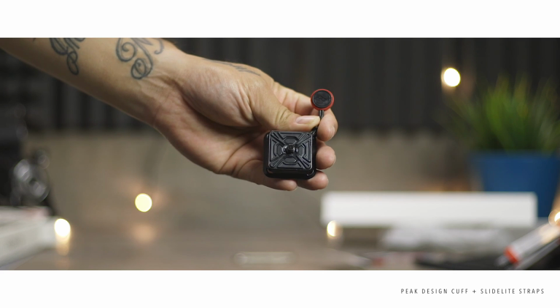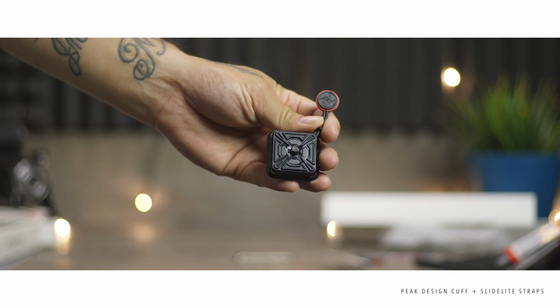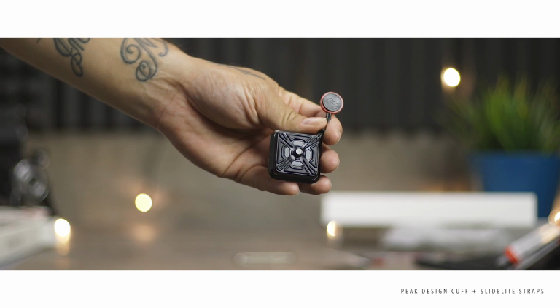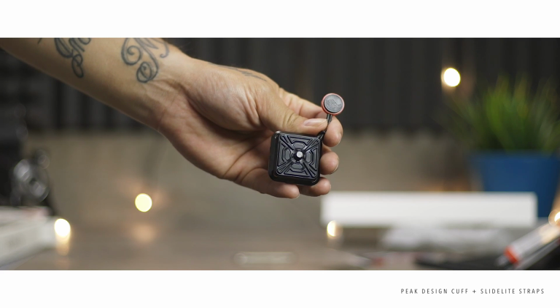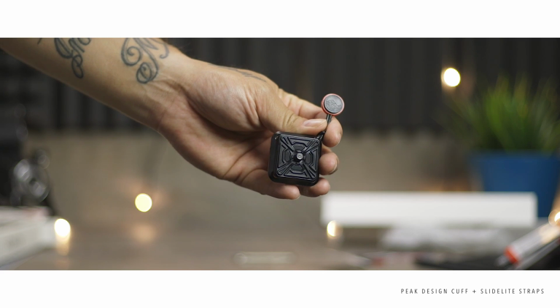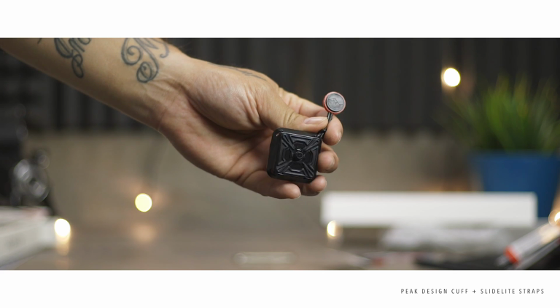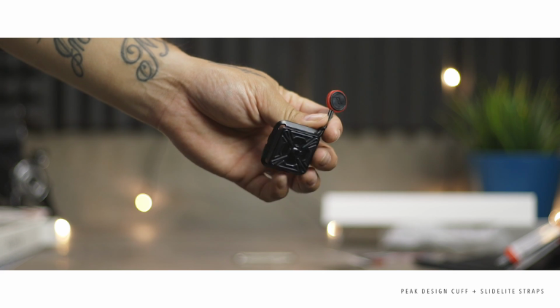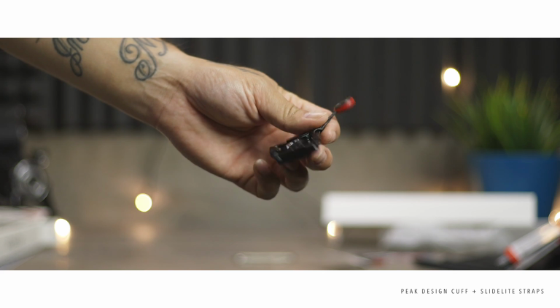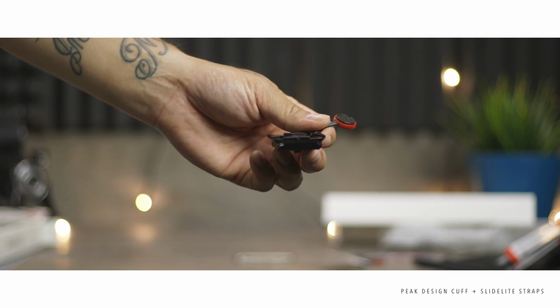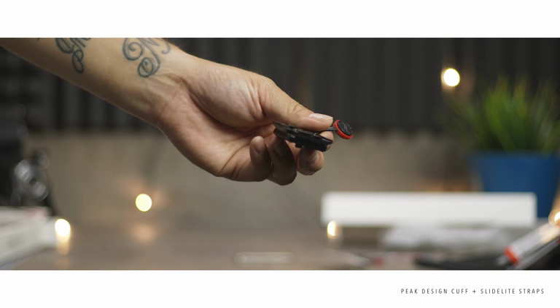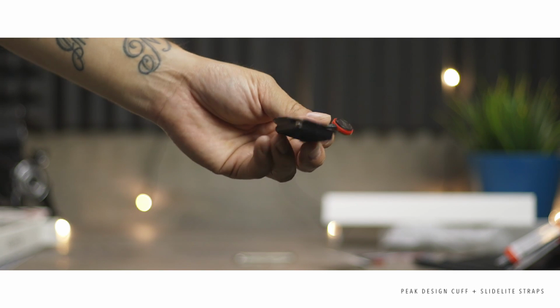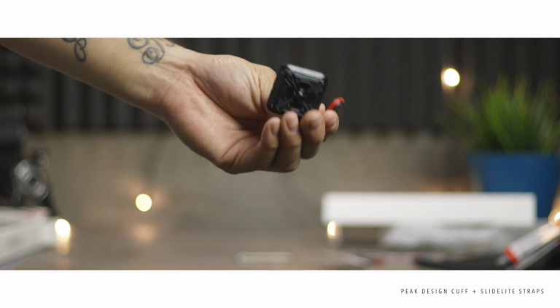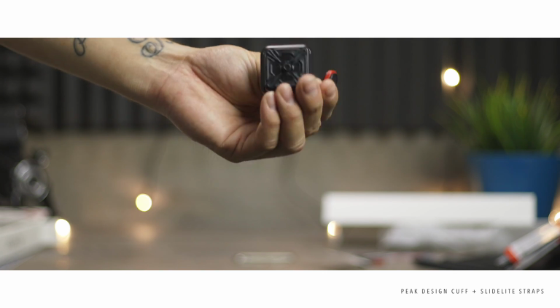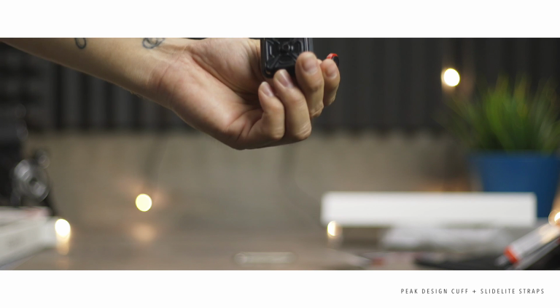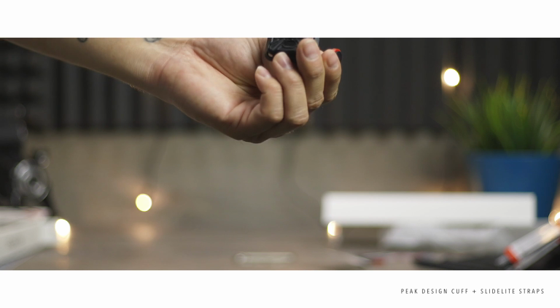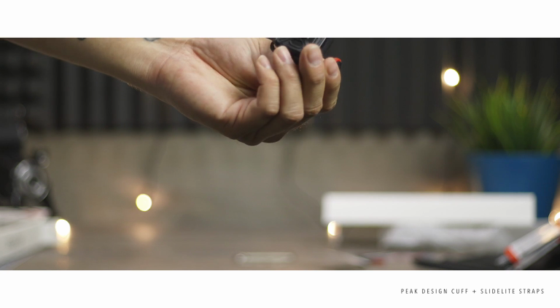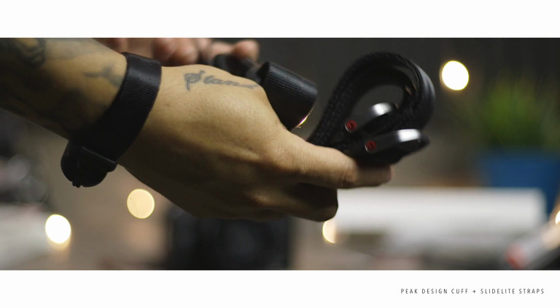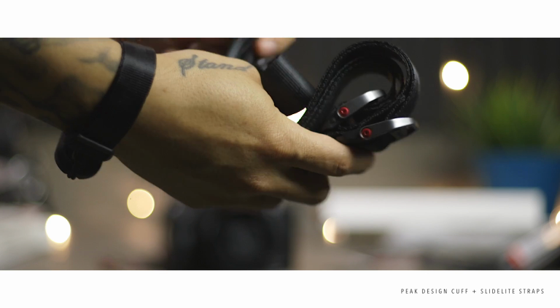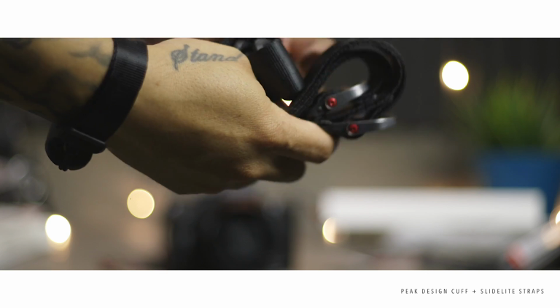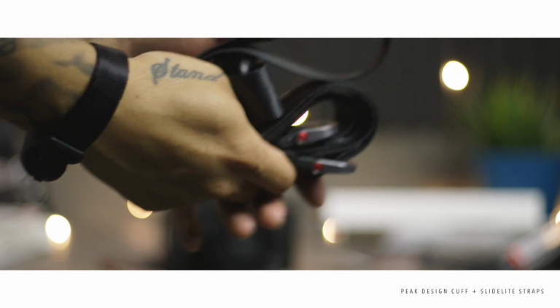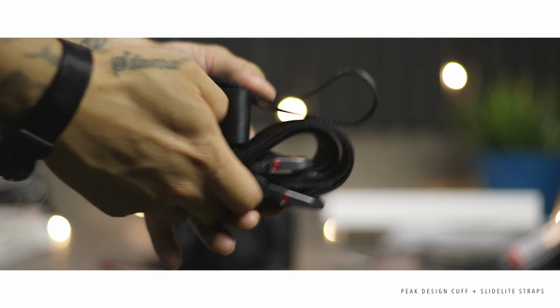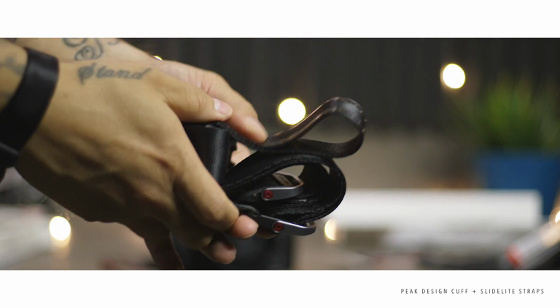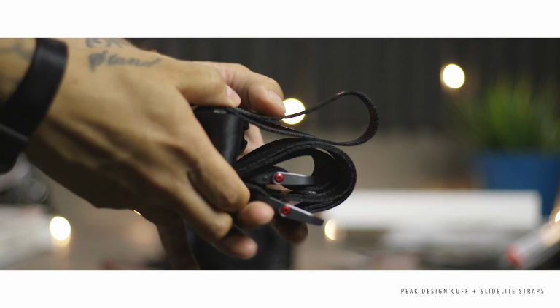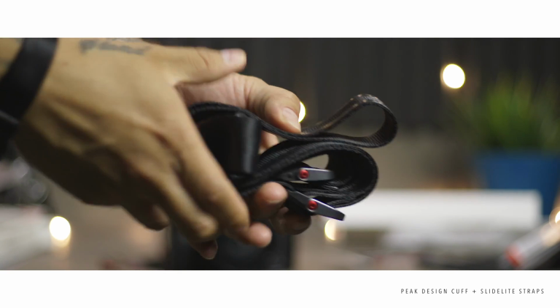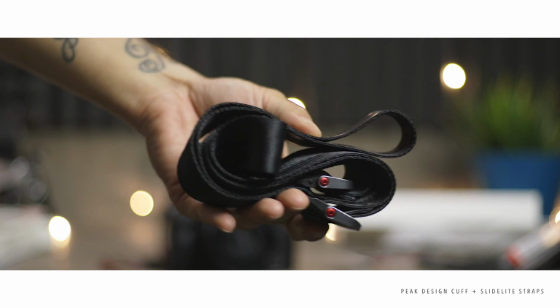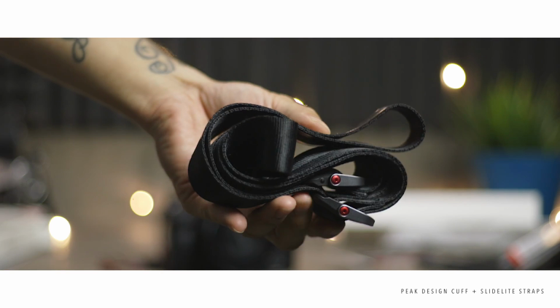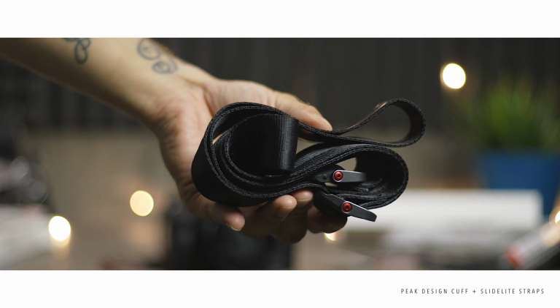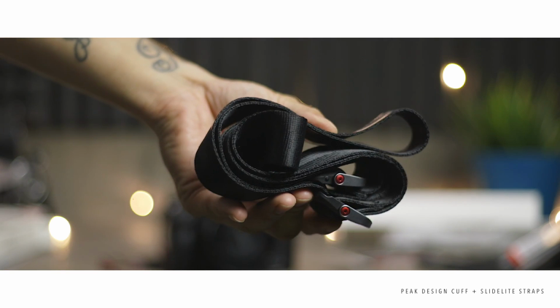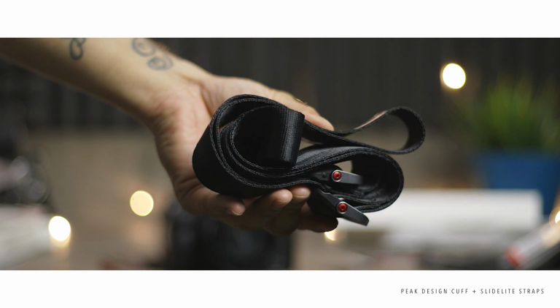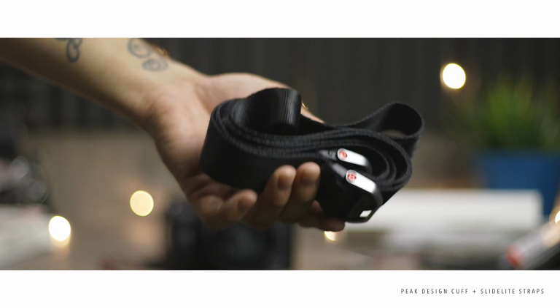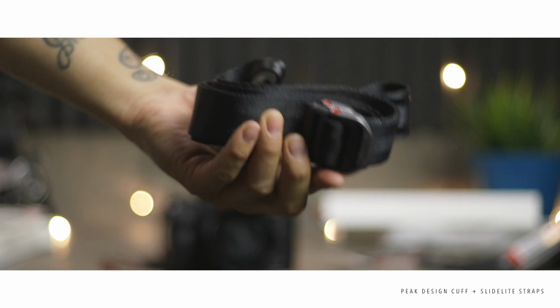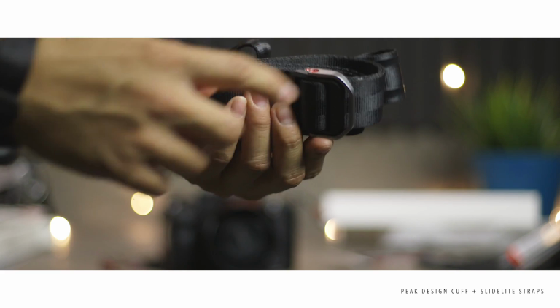Here's the quick release plate — it has a little rubber friction pad on top. I'll save it for later if I get the Peak Design clip.